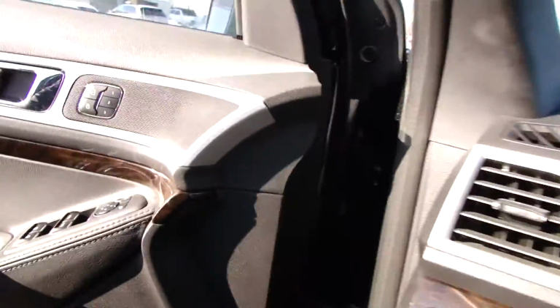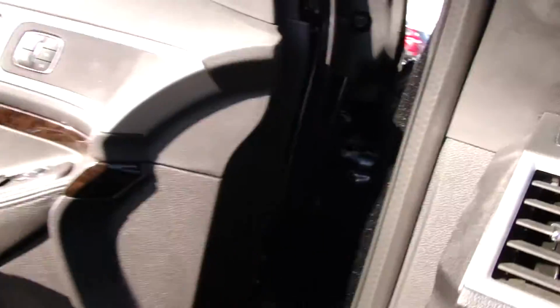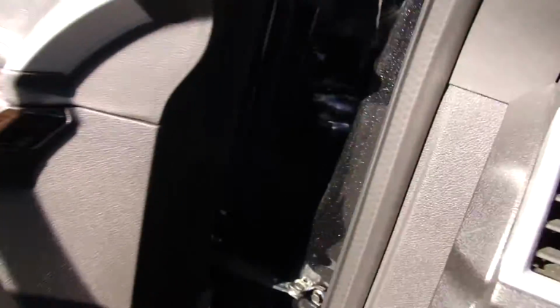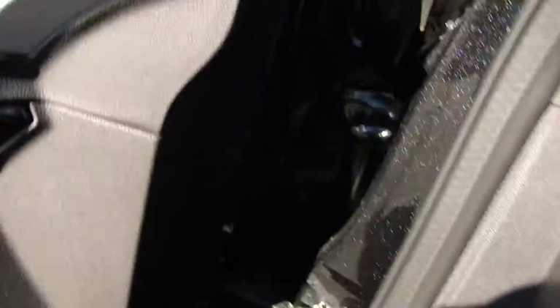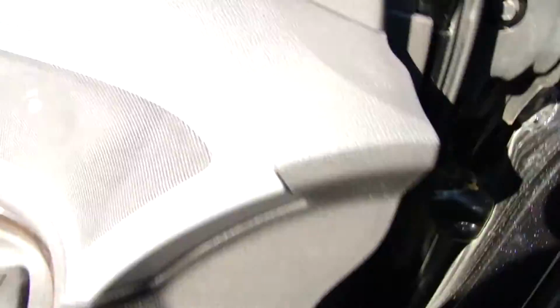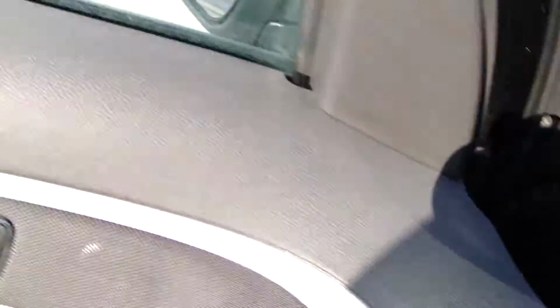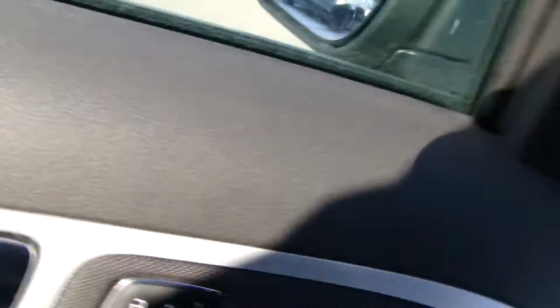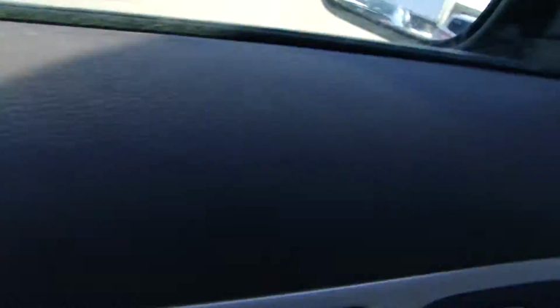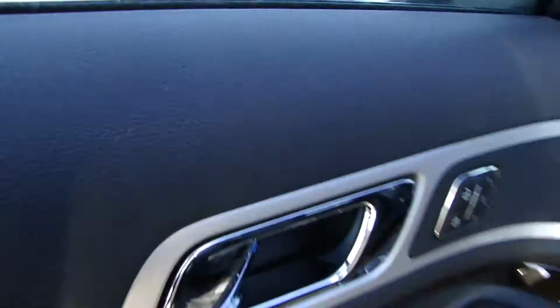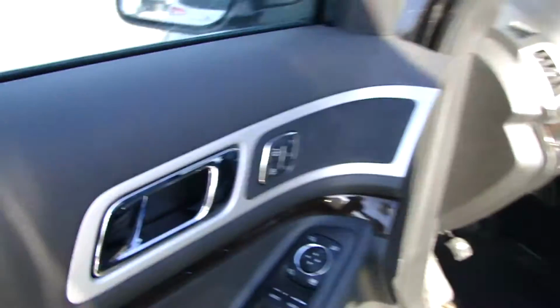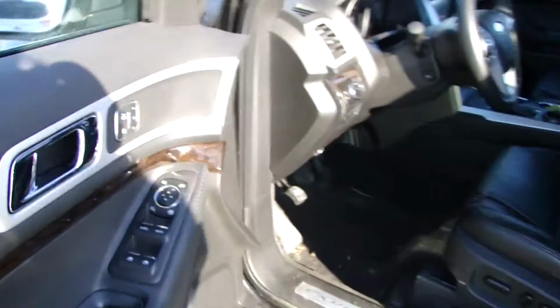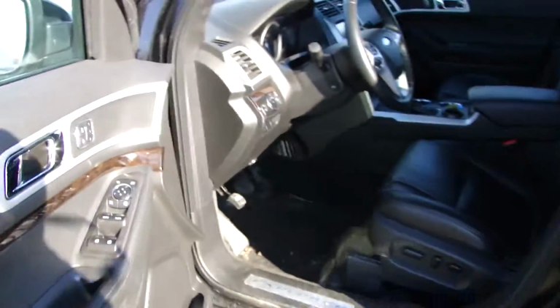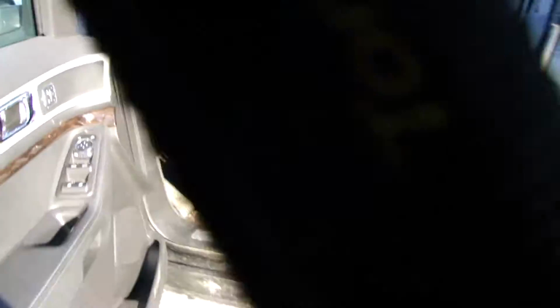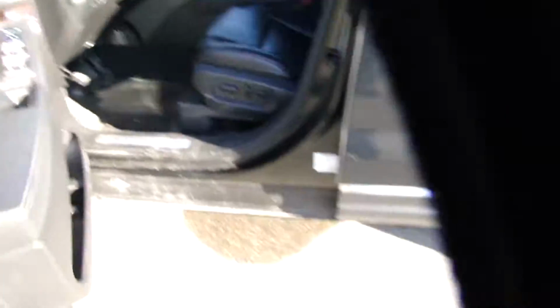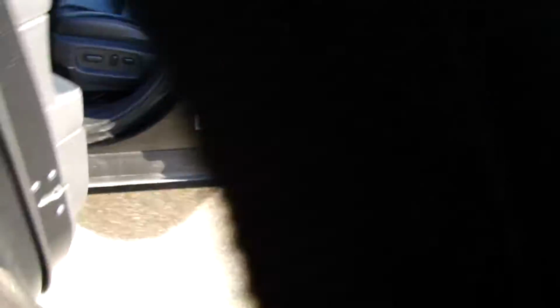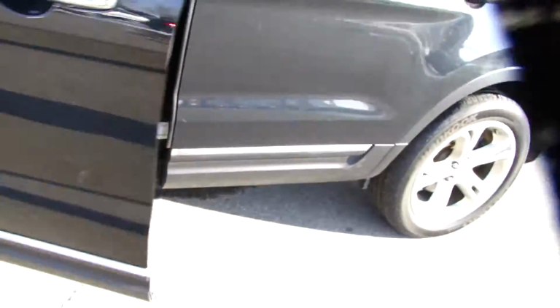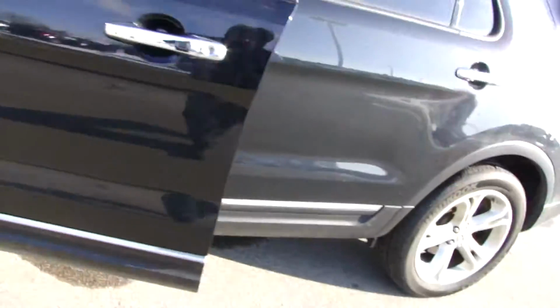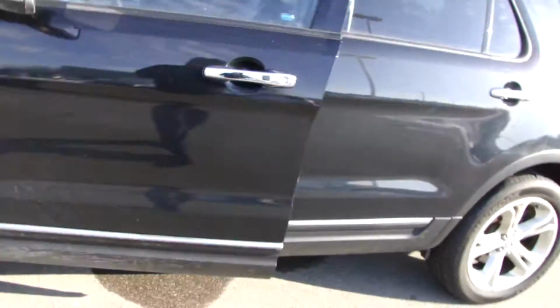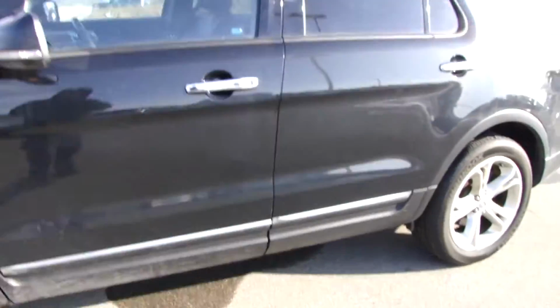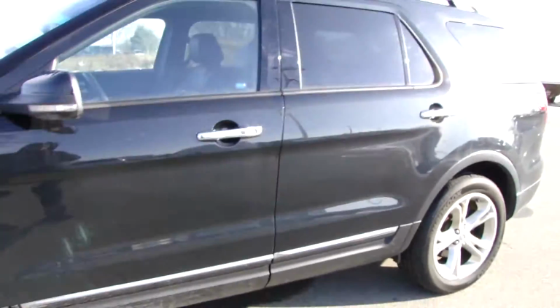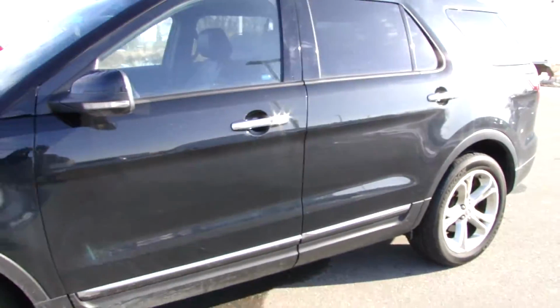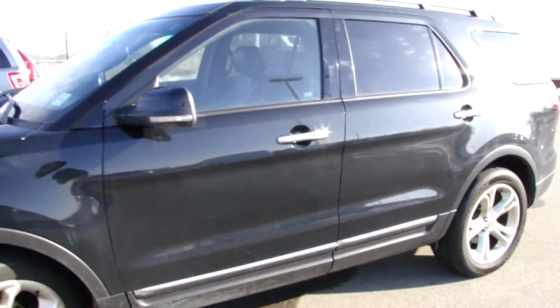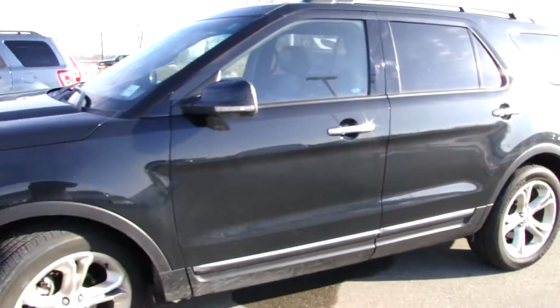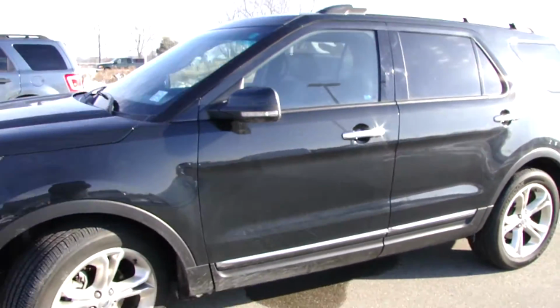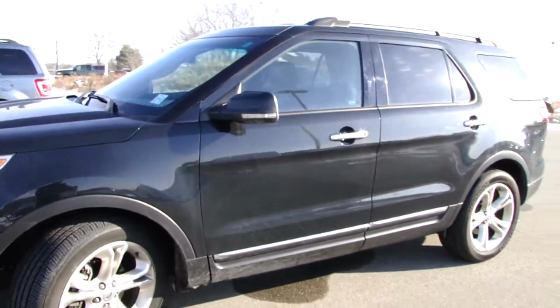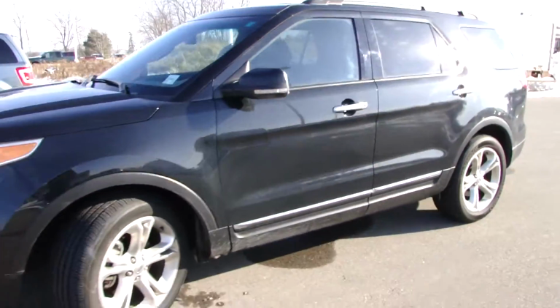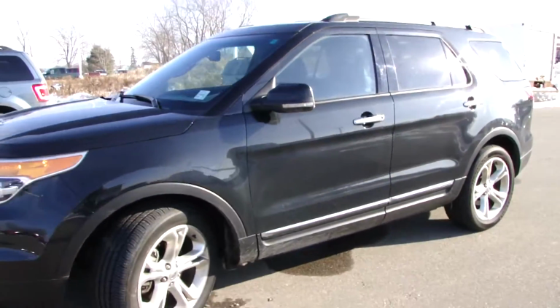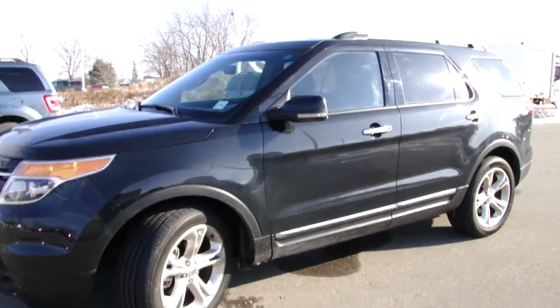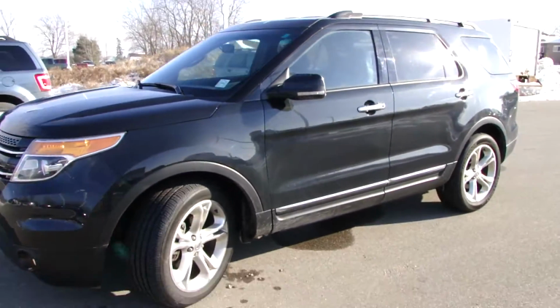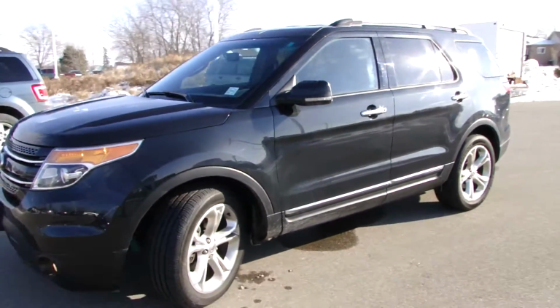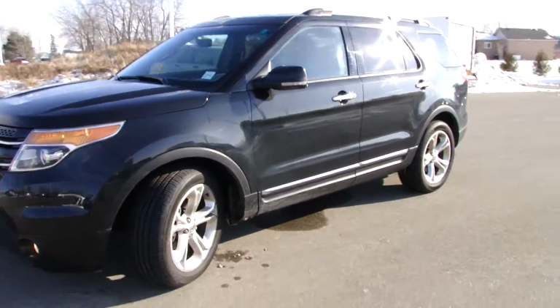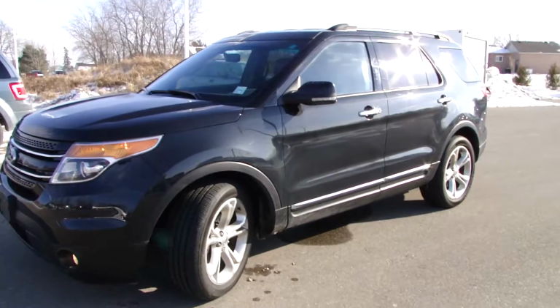So there you go. This is the Ford Explorer.